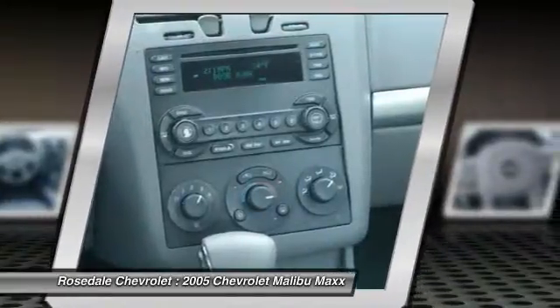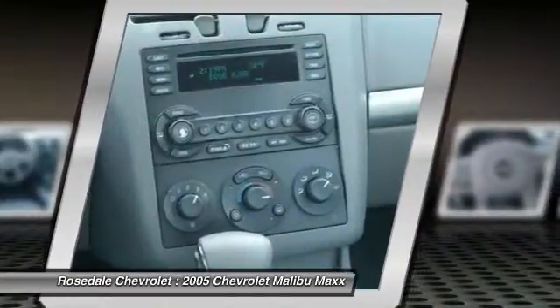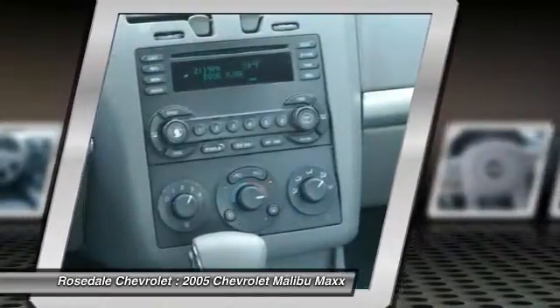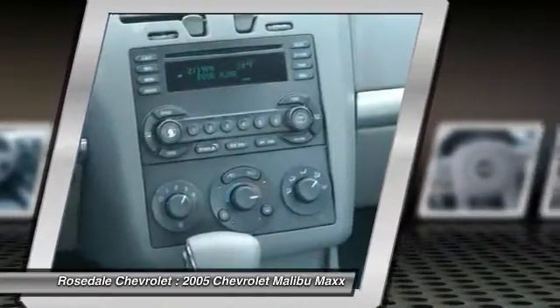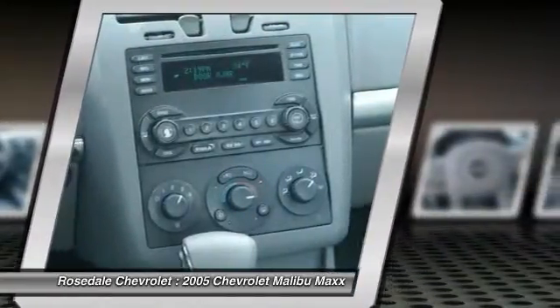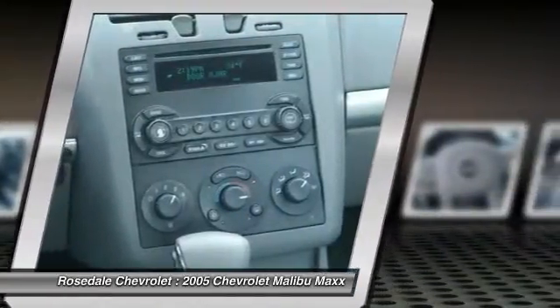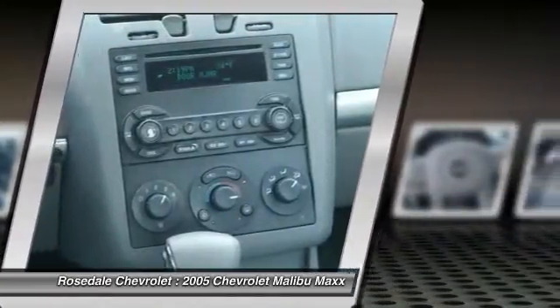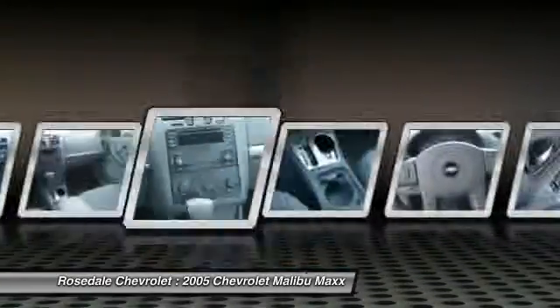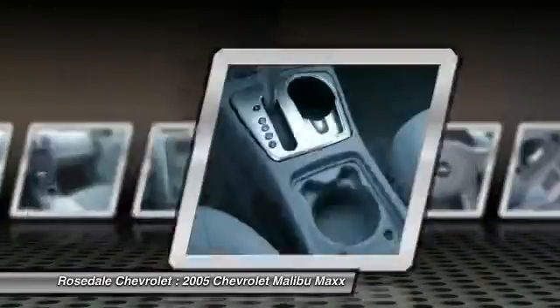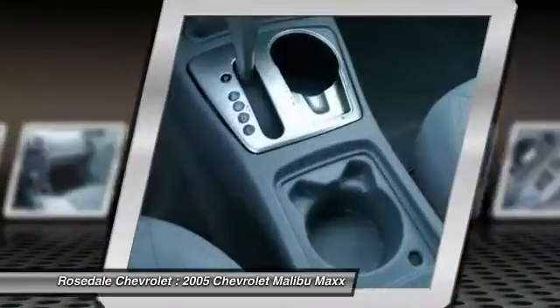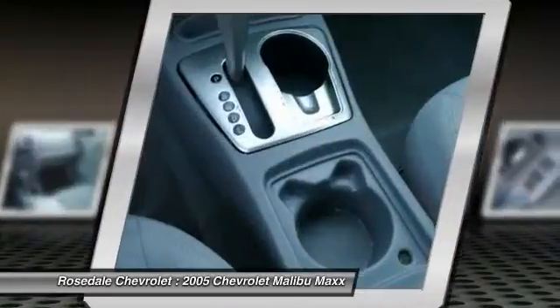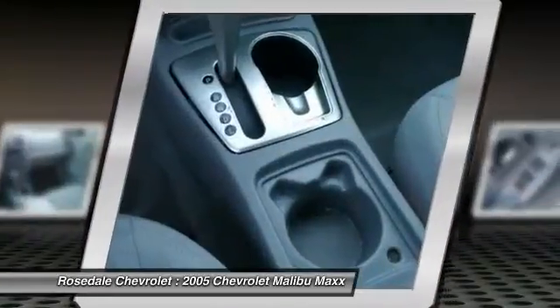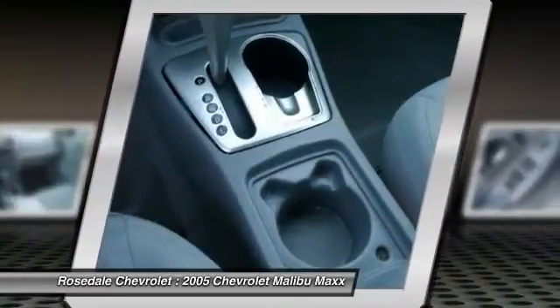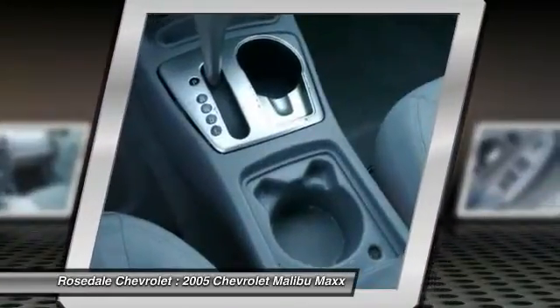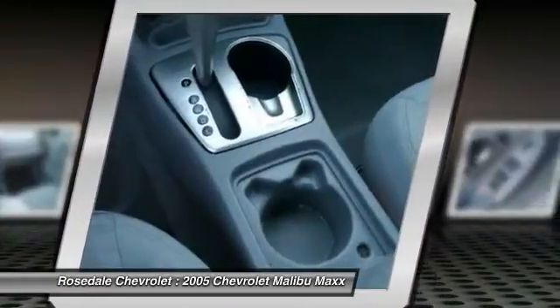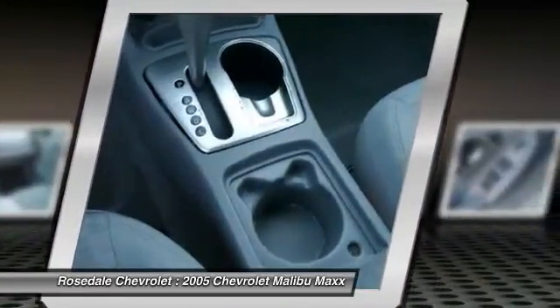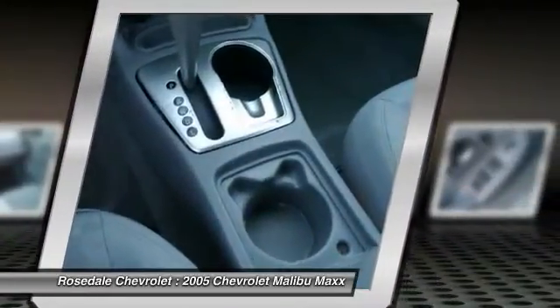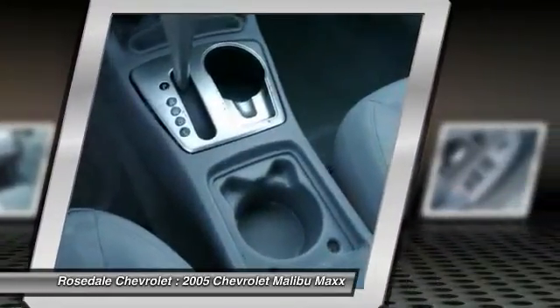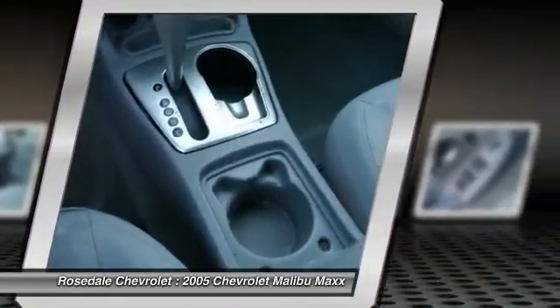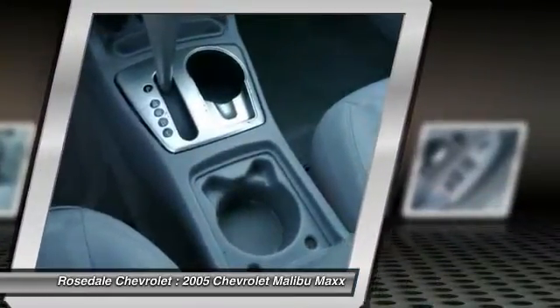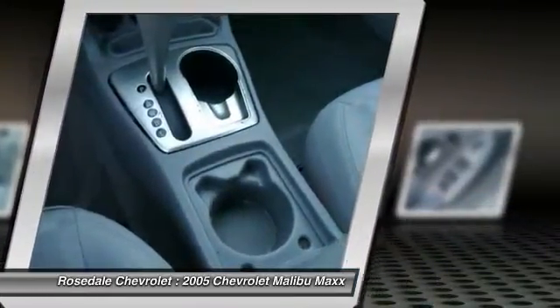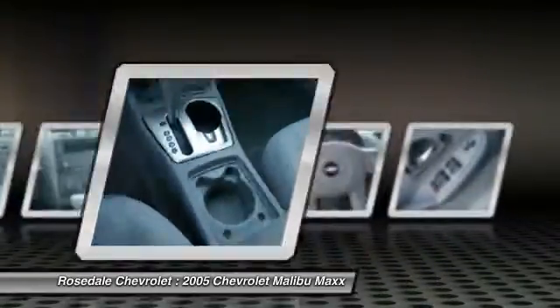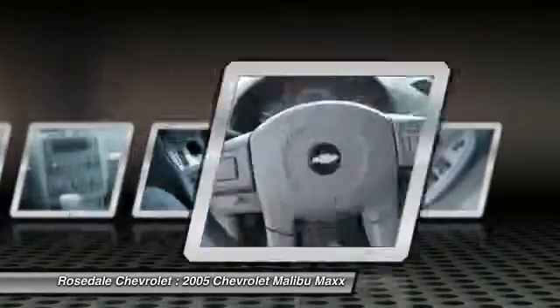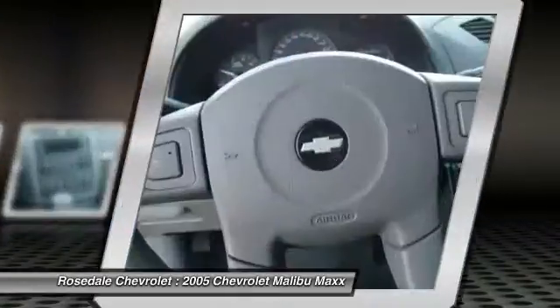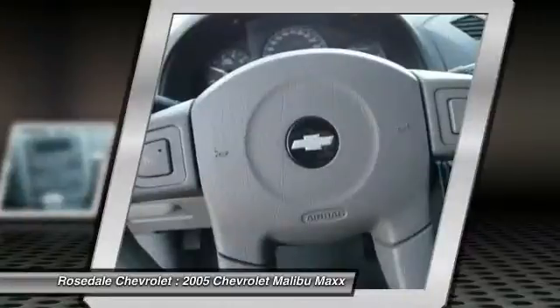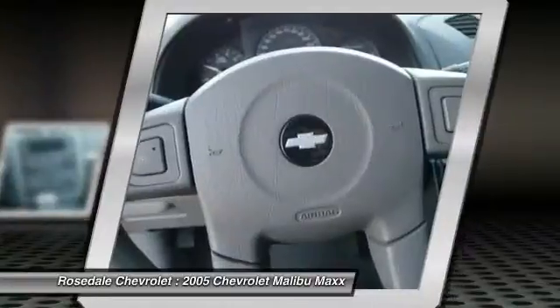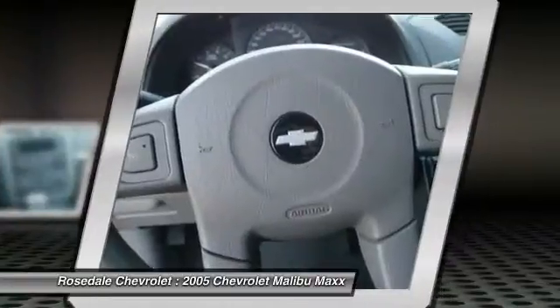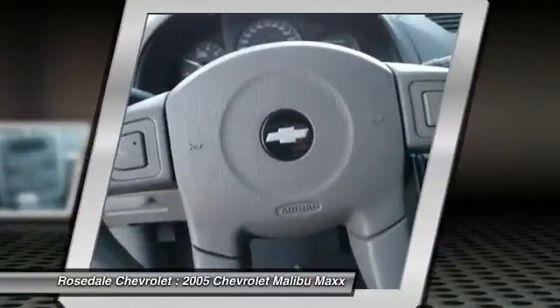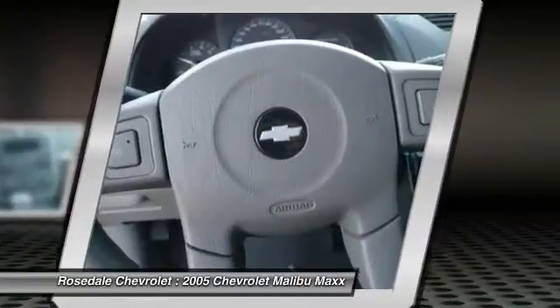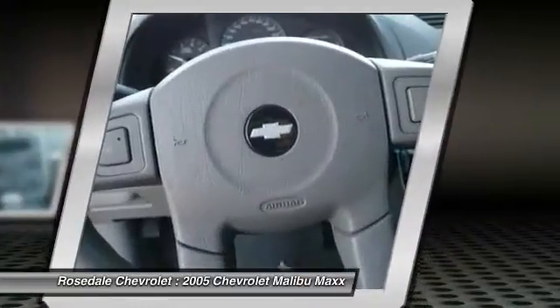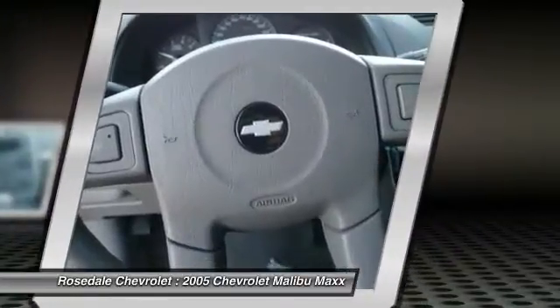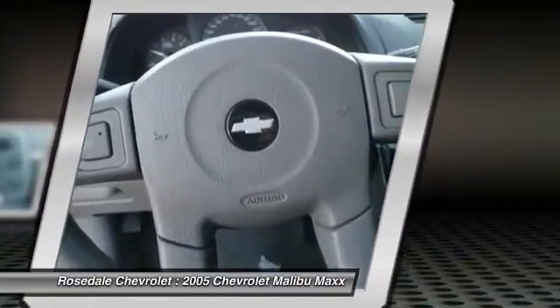AM FM stereo radio, rear defrost, front wheel drive, center armrest.